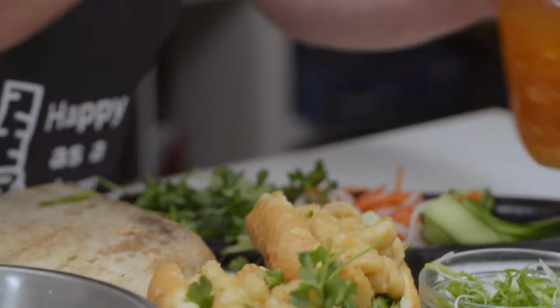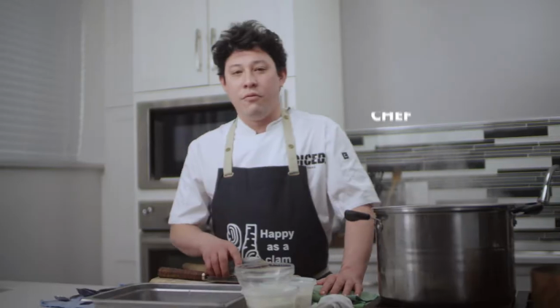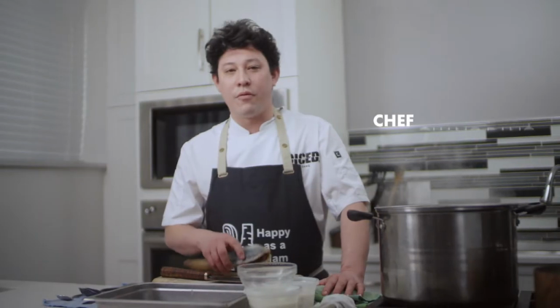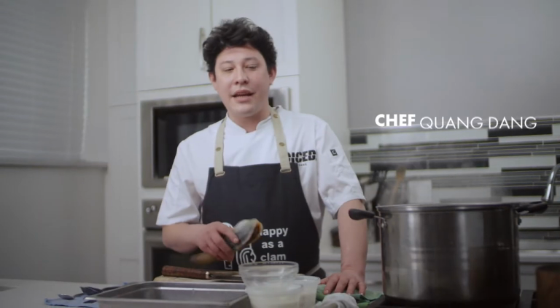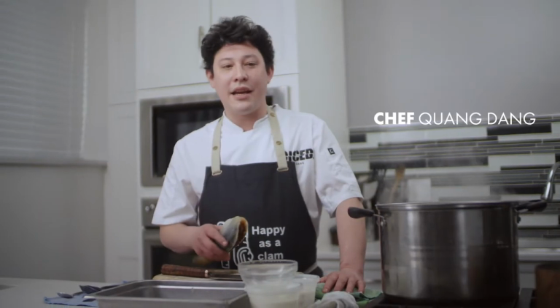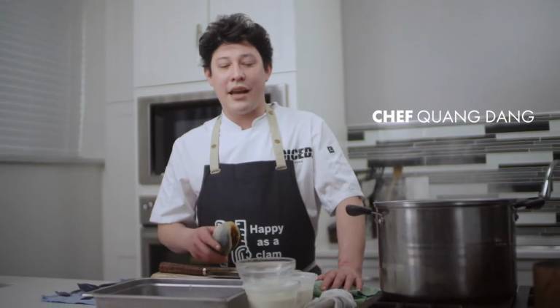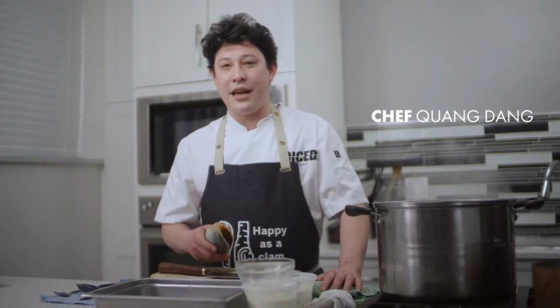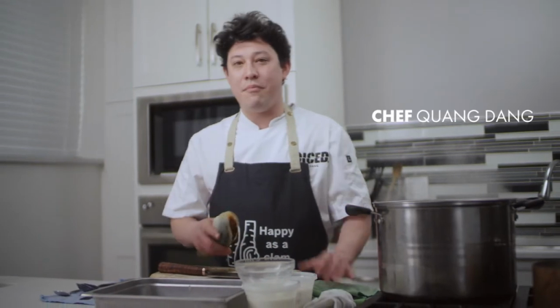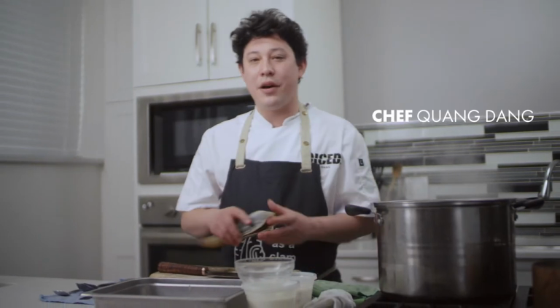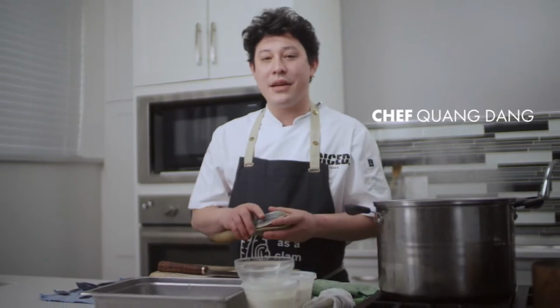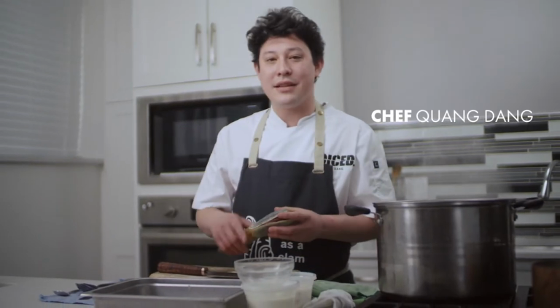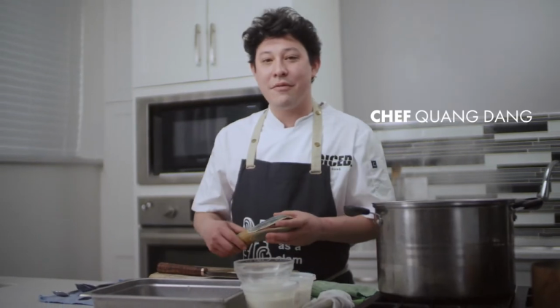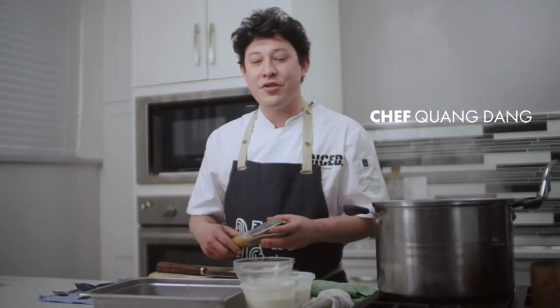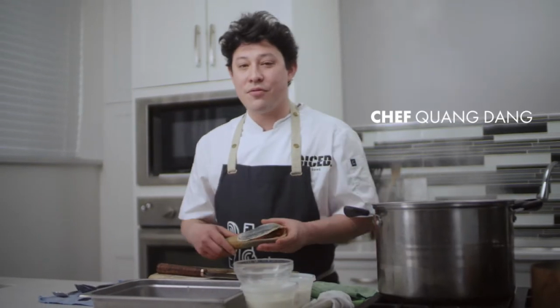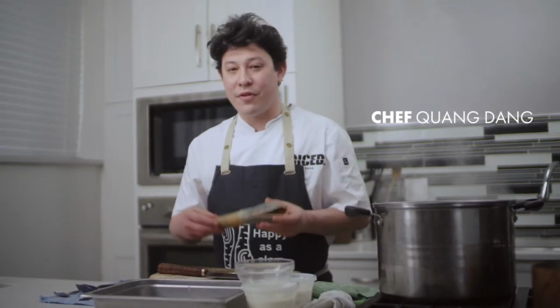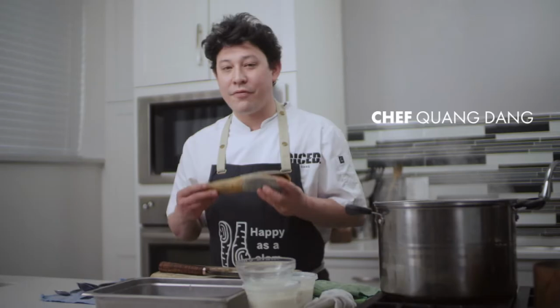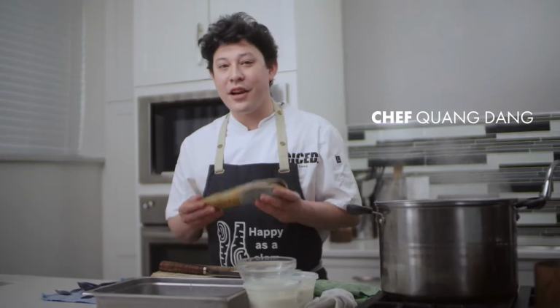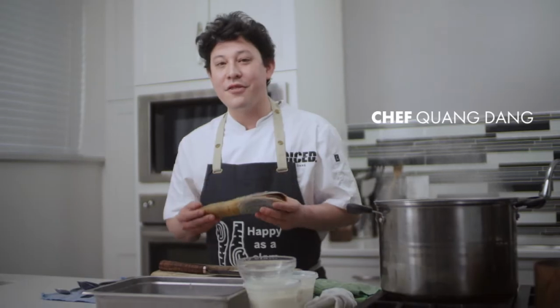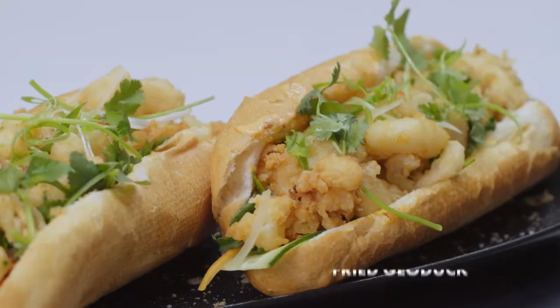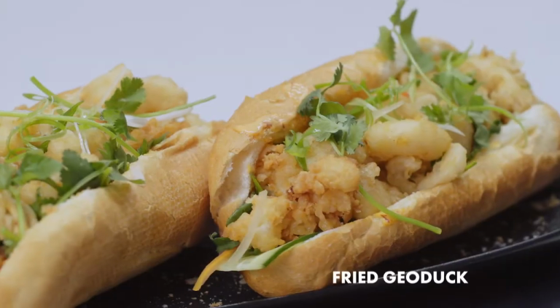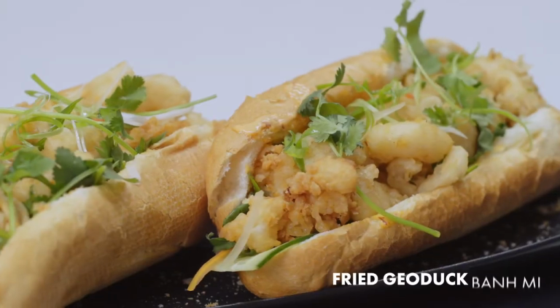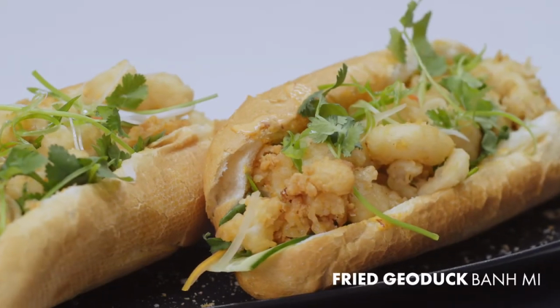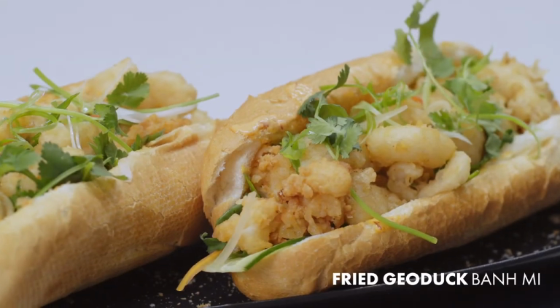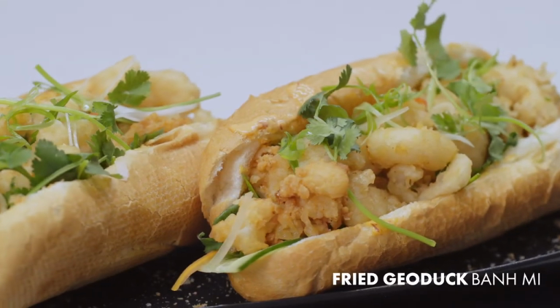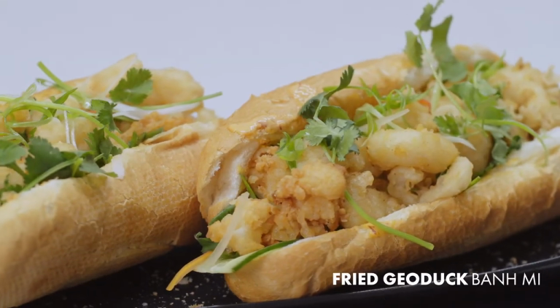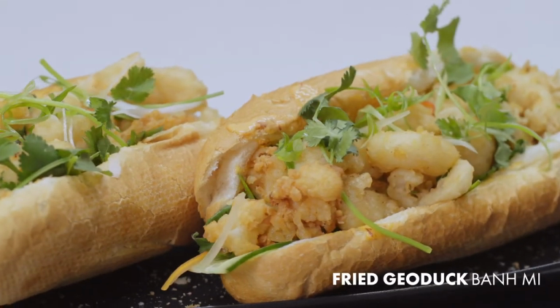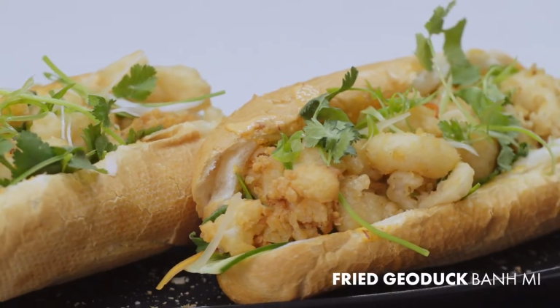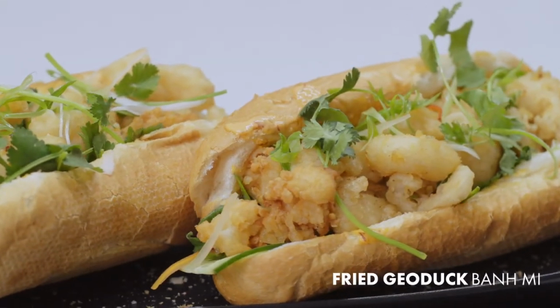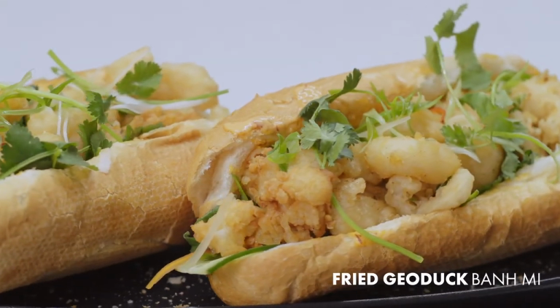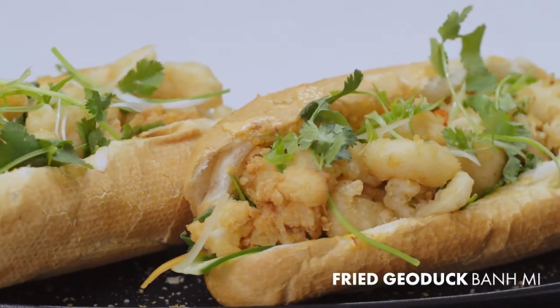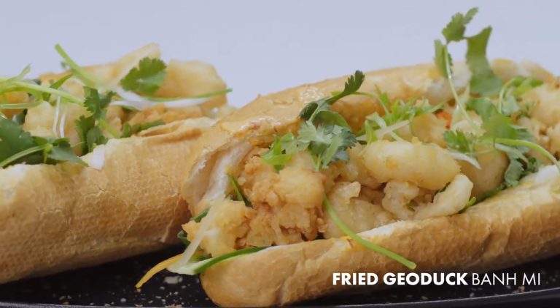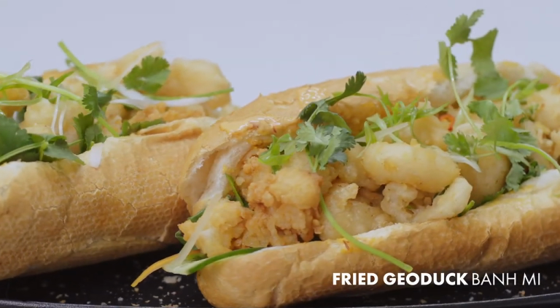We're making a banh mi sandwich with fried geoduck from Canada. Let's get started.